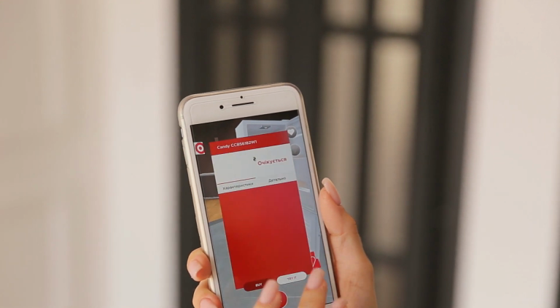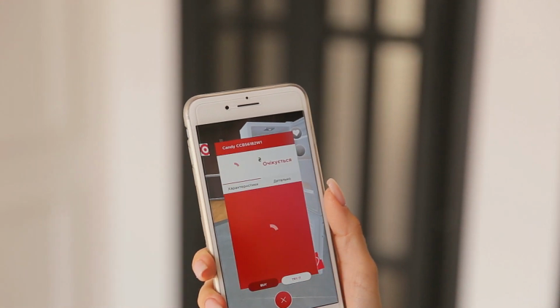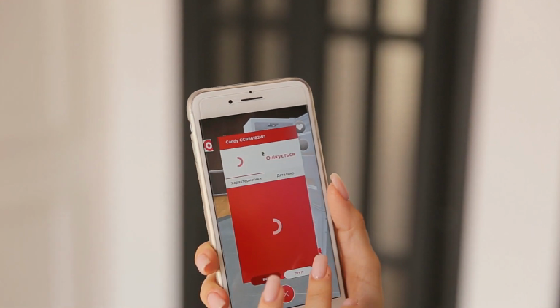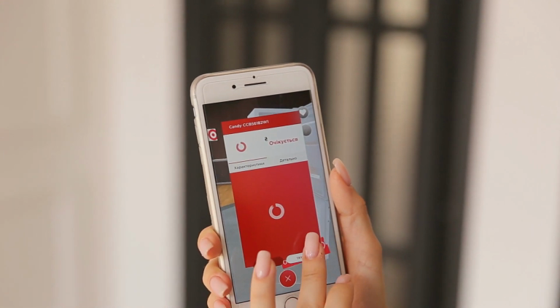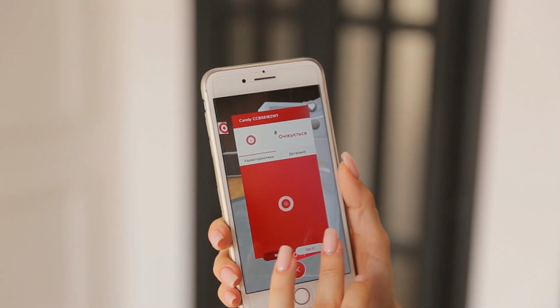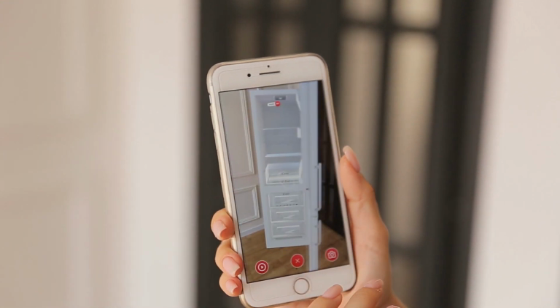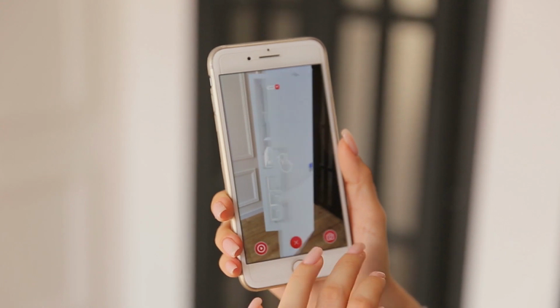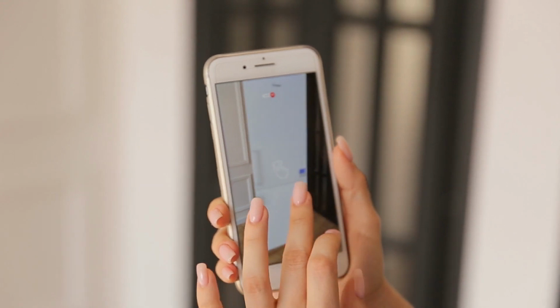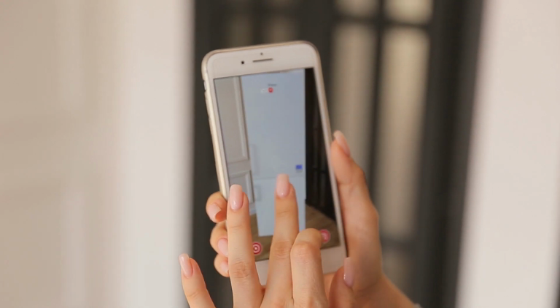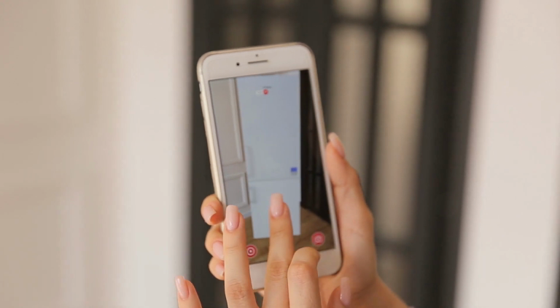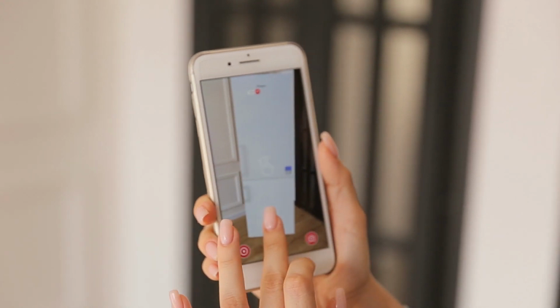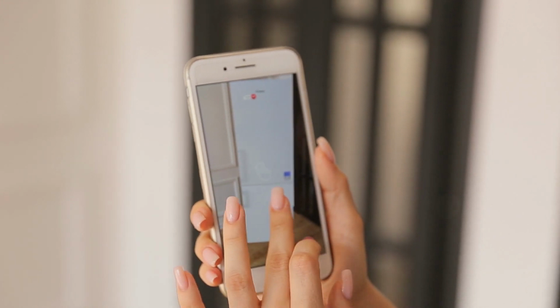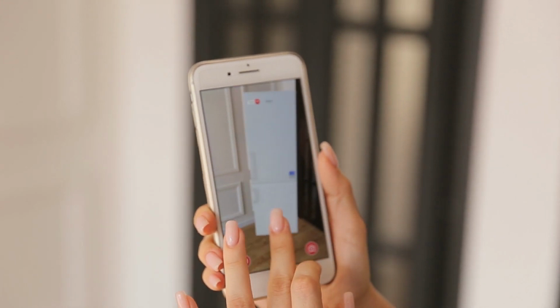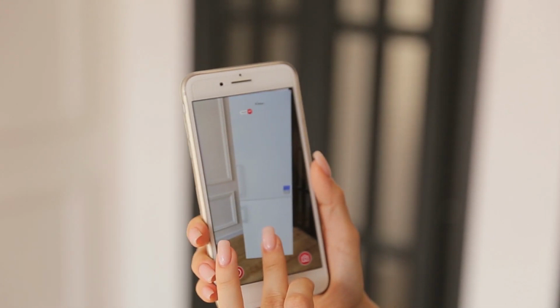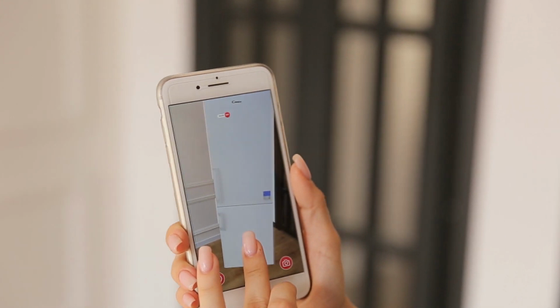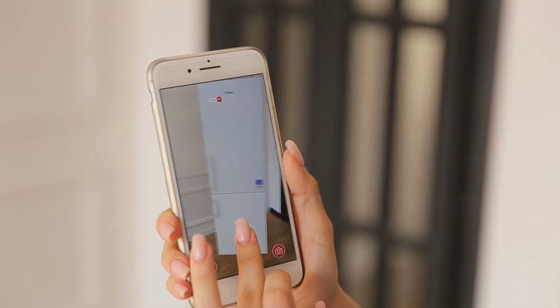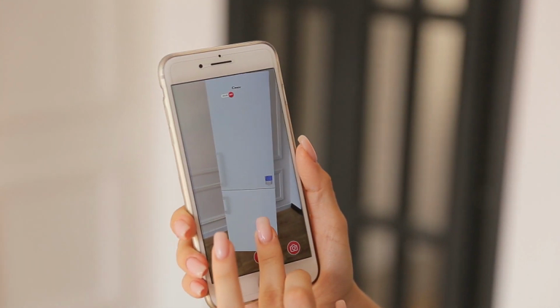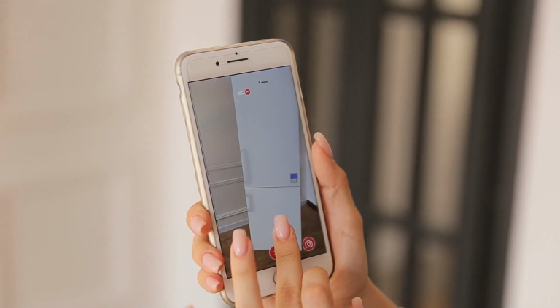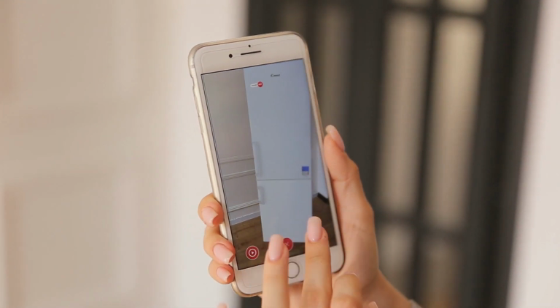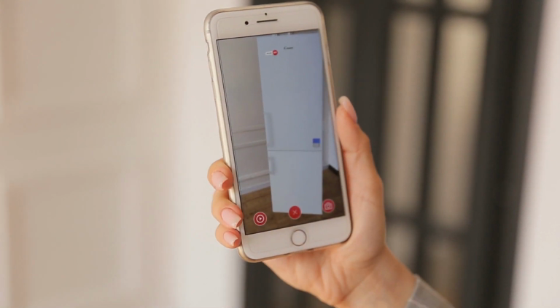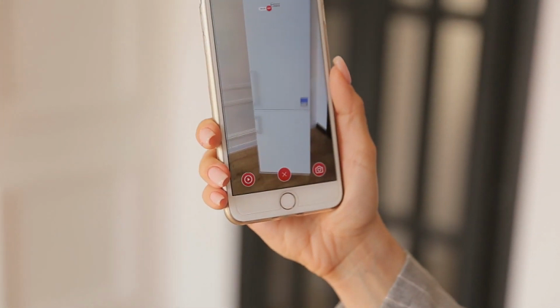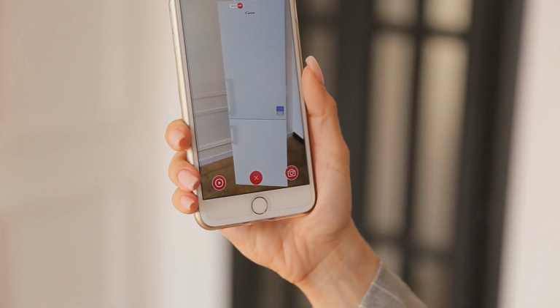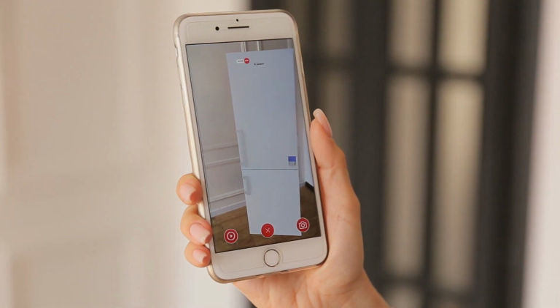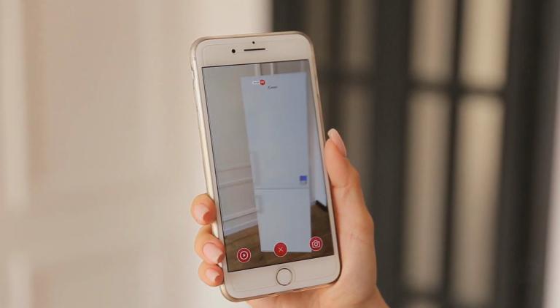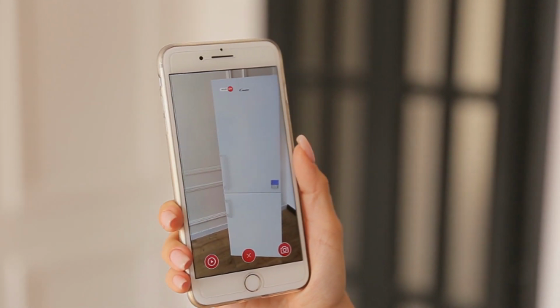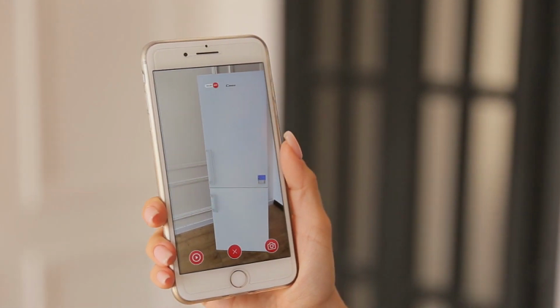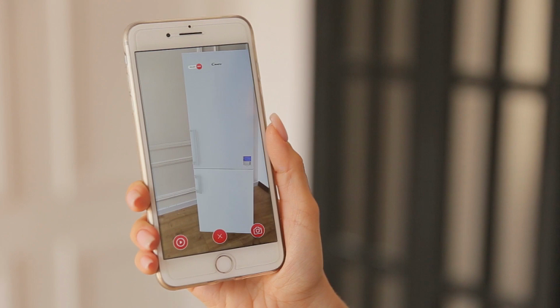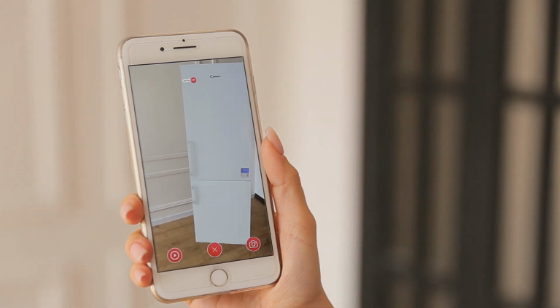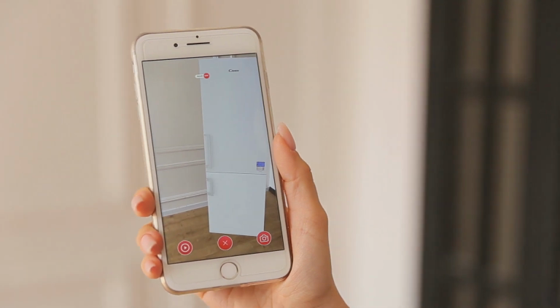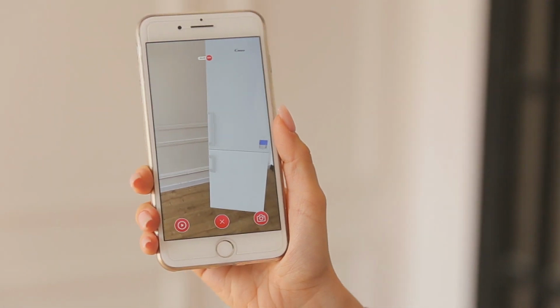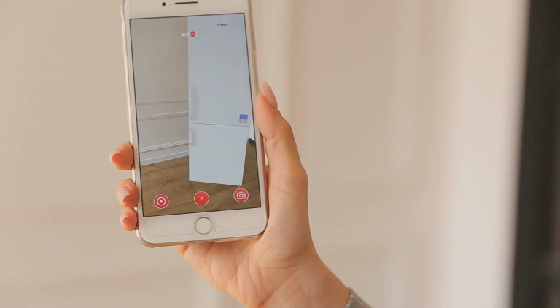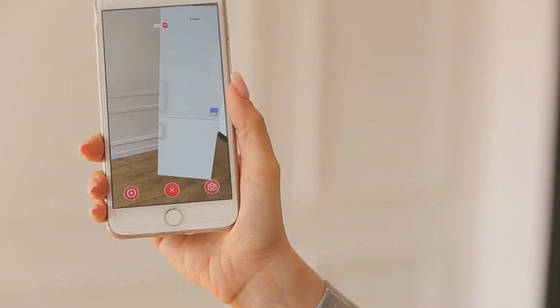You can even measure available space in your apartment and filter goods so you're only choosing from those that would fit the space.